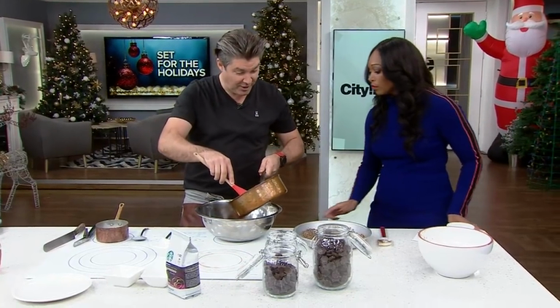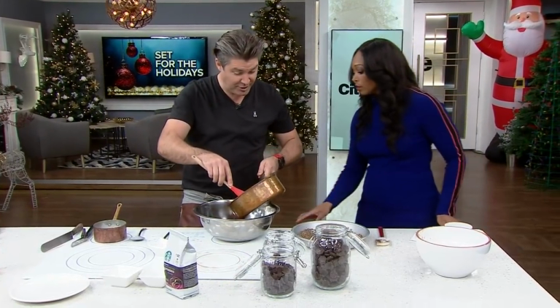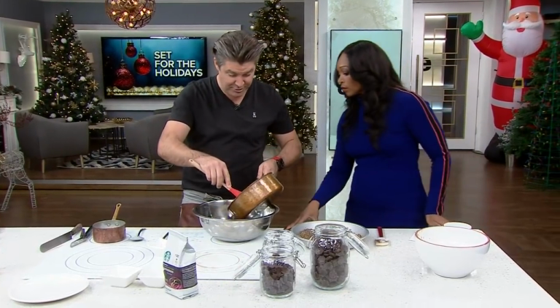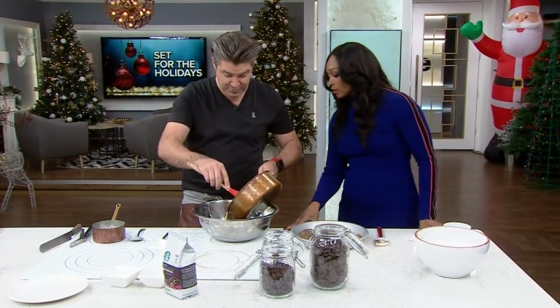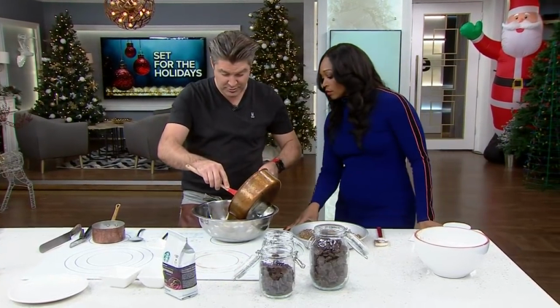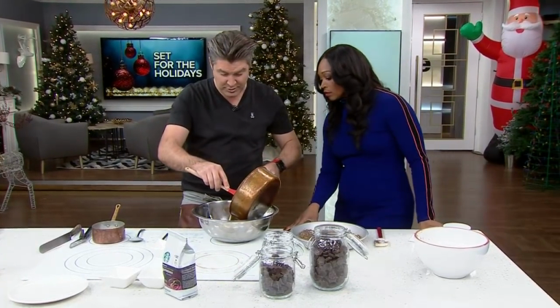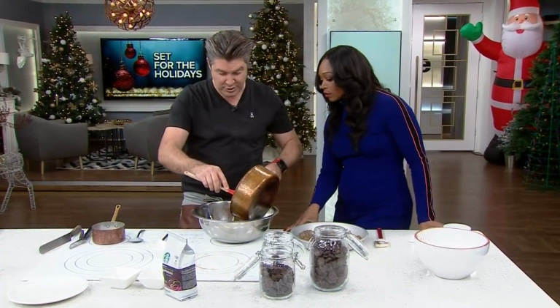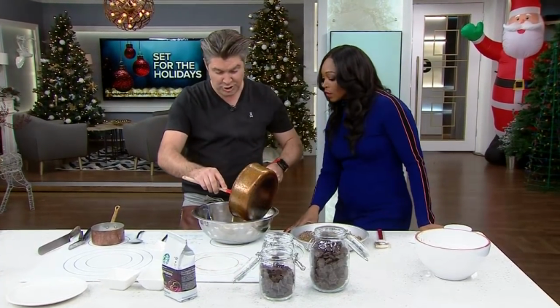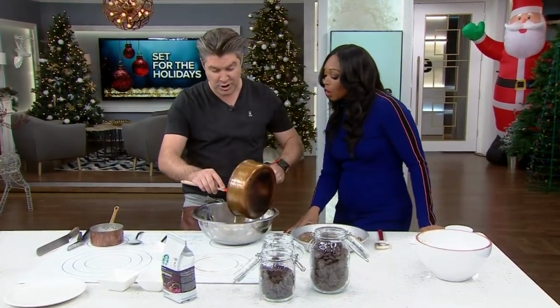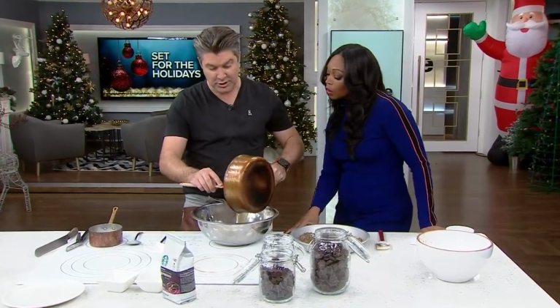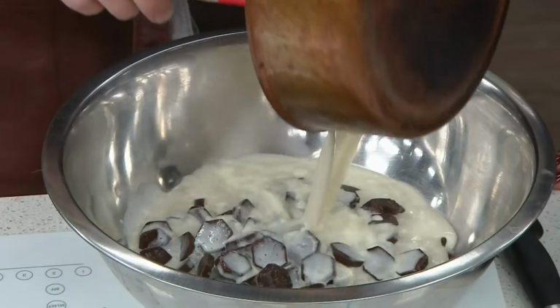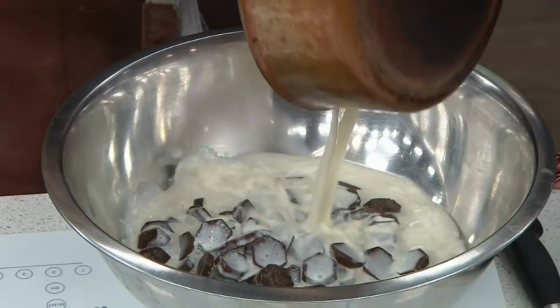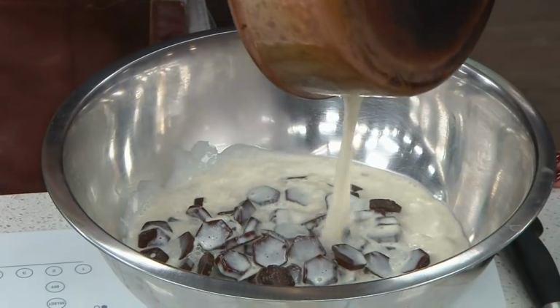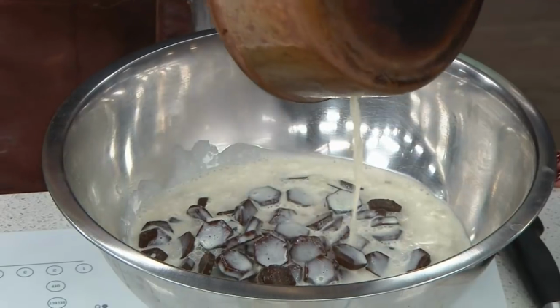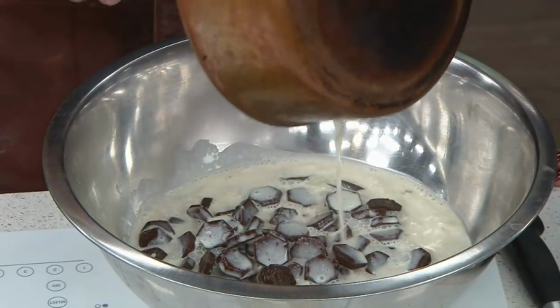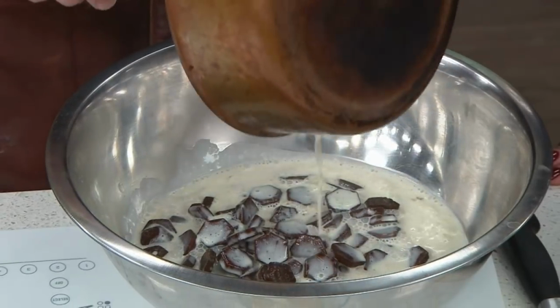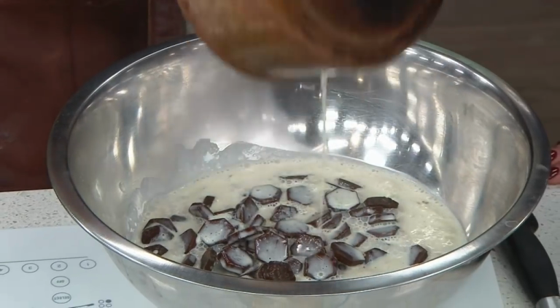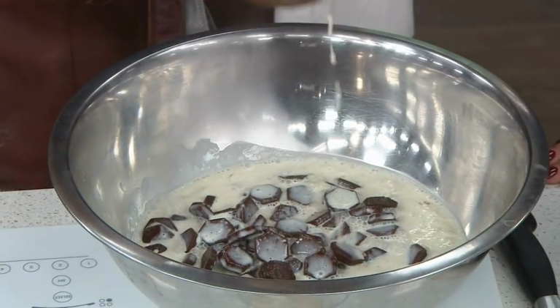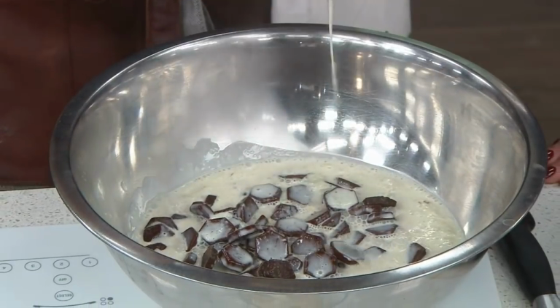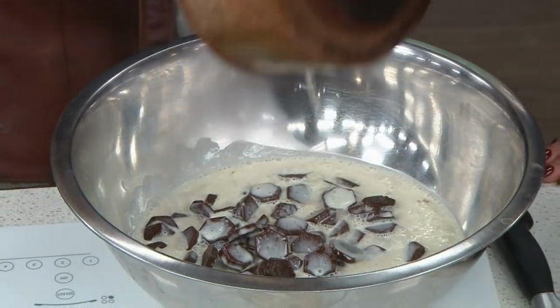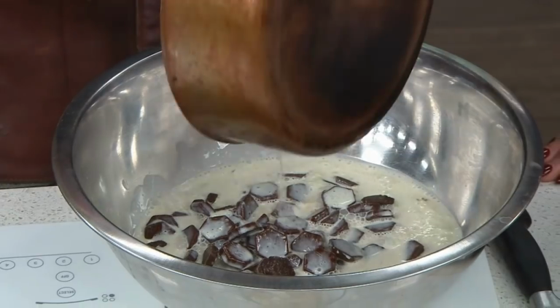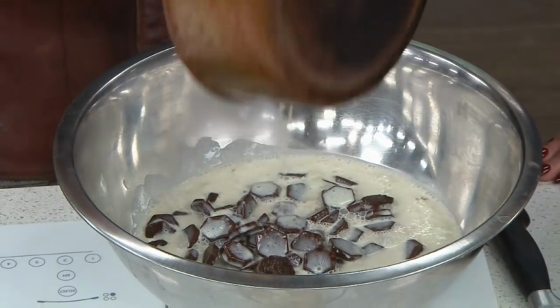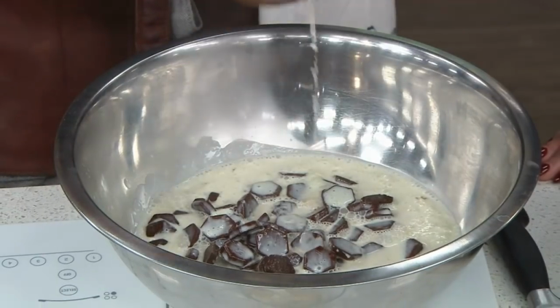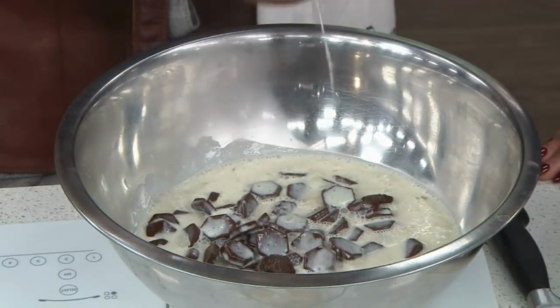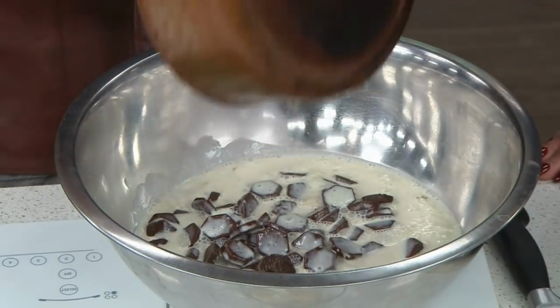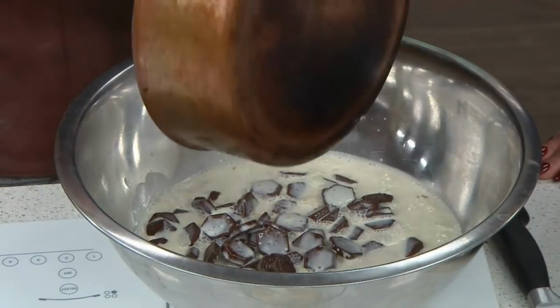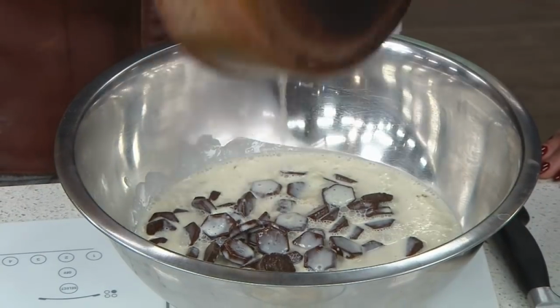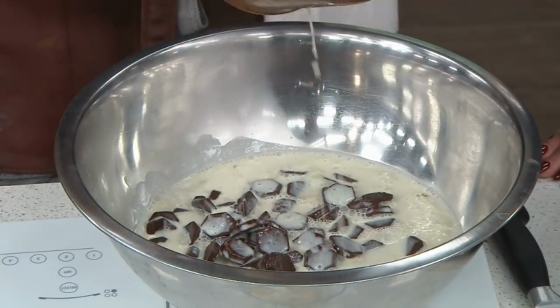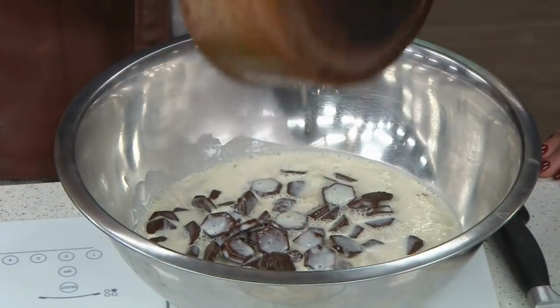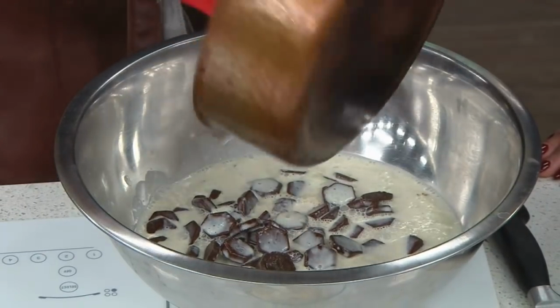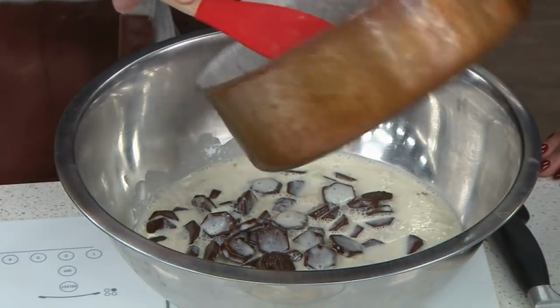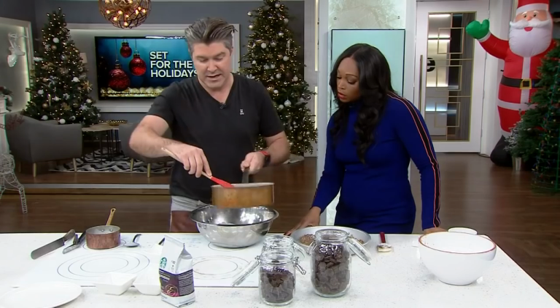Hot cream goes onto the chocolate. That is as difficult as it's going to get.